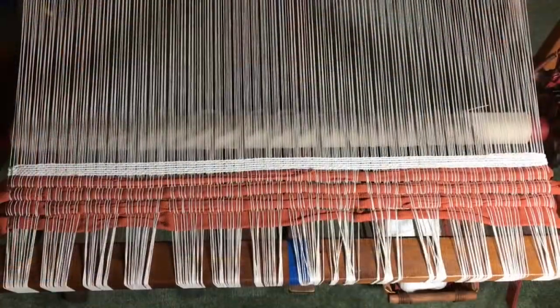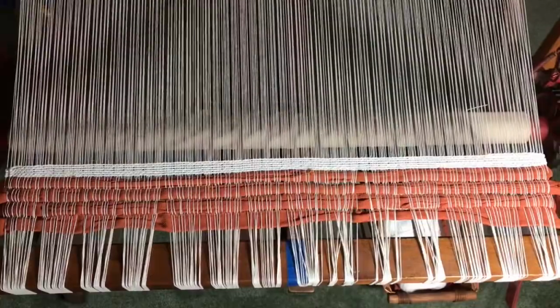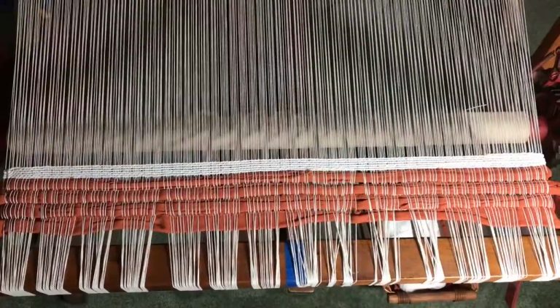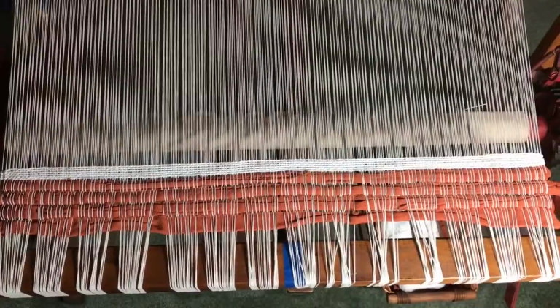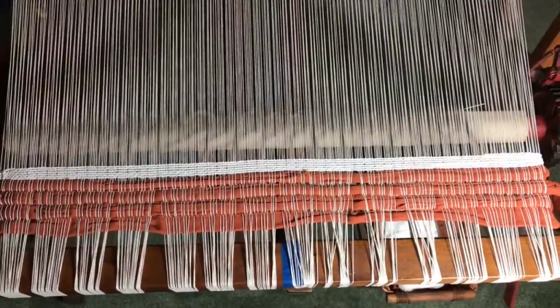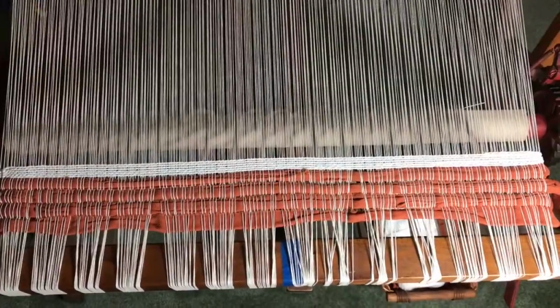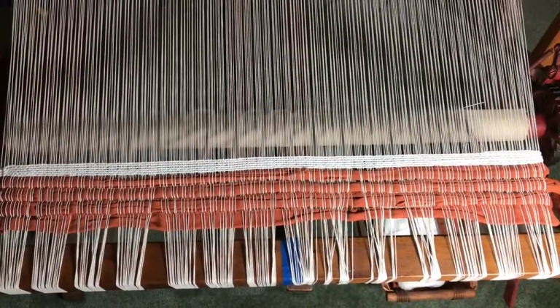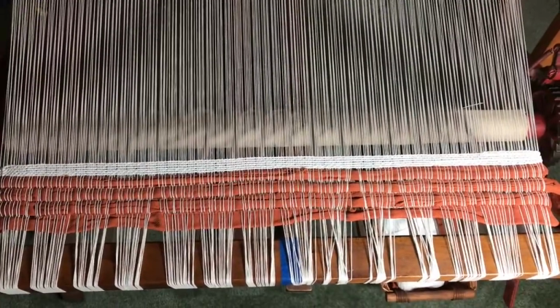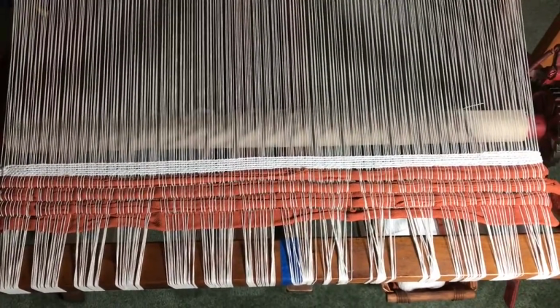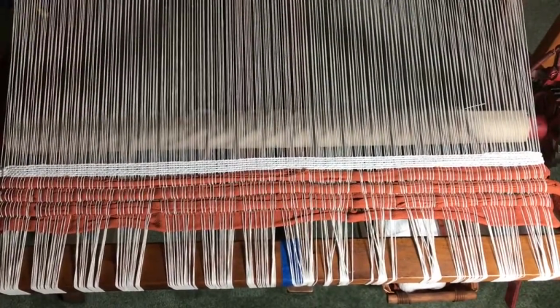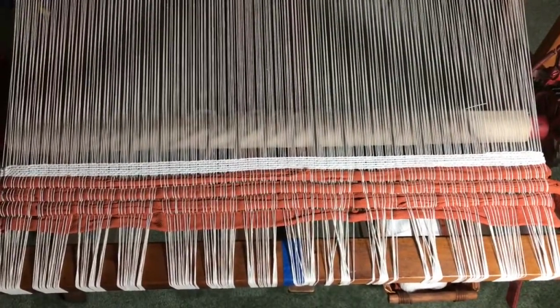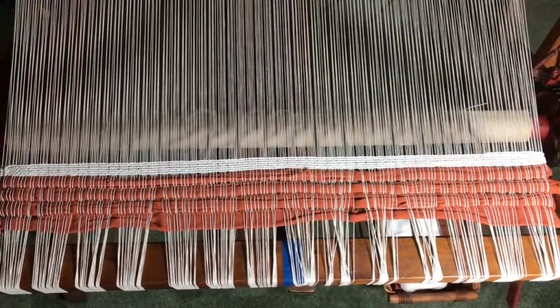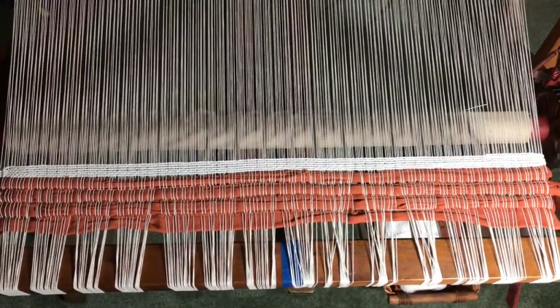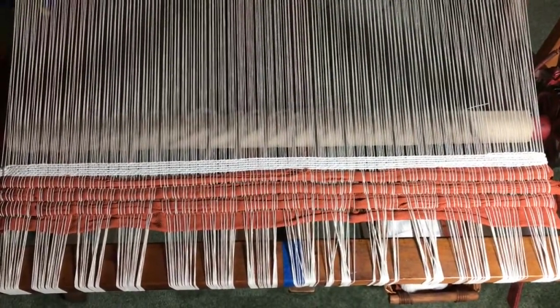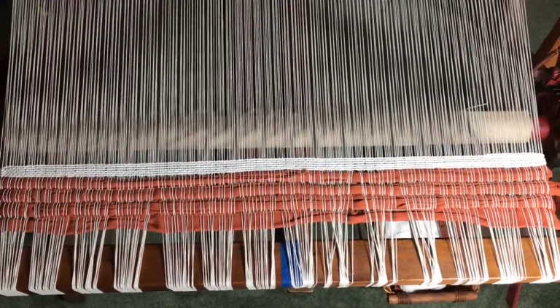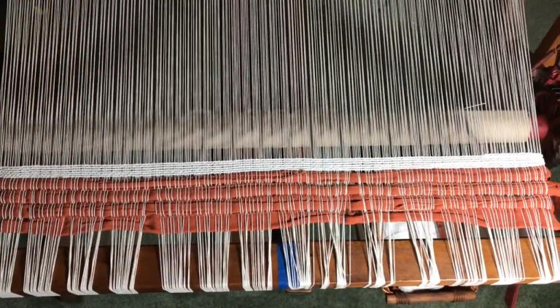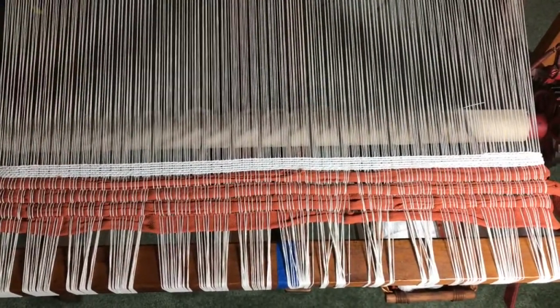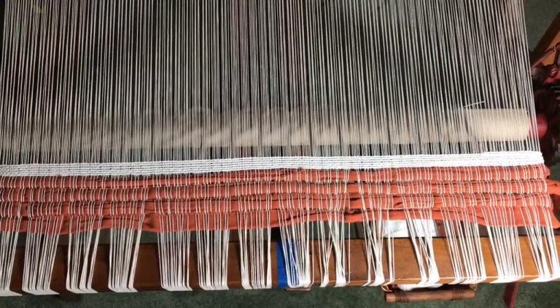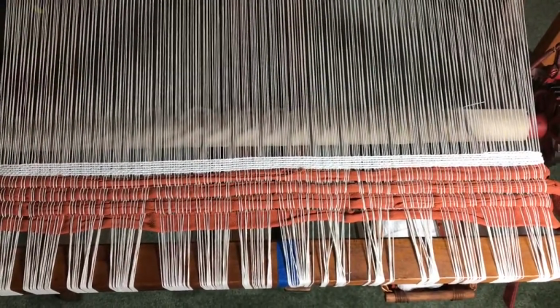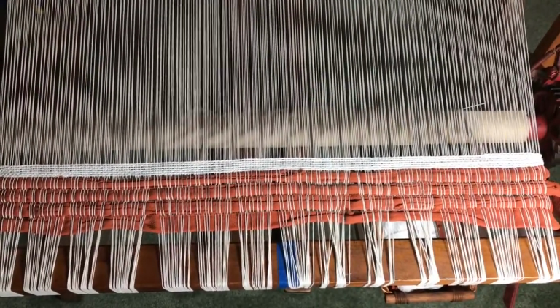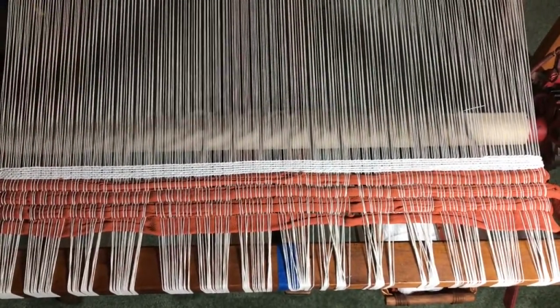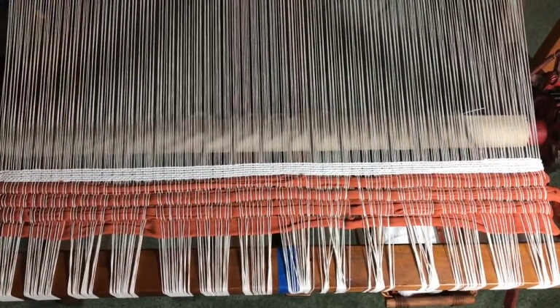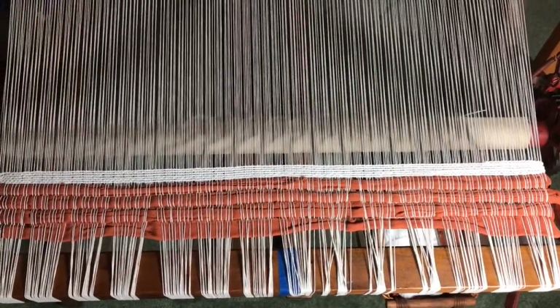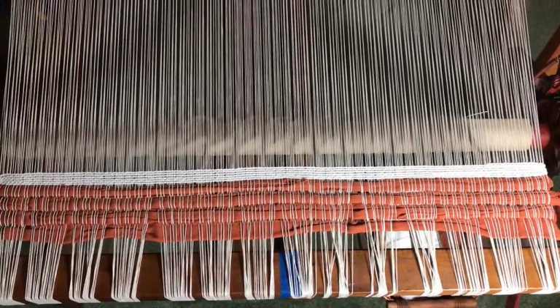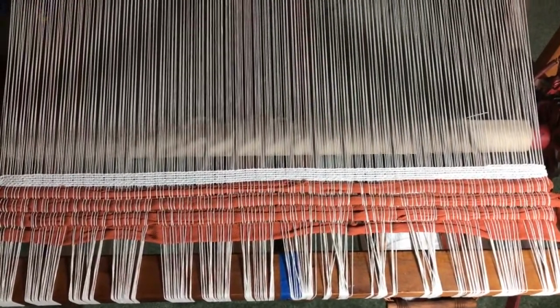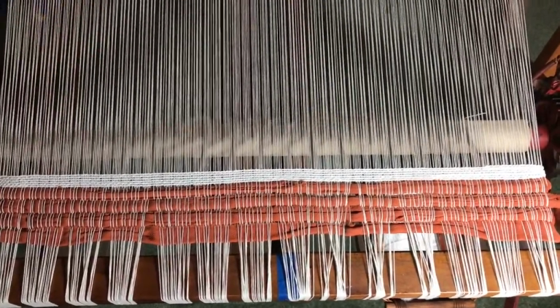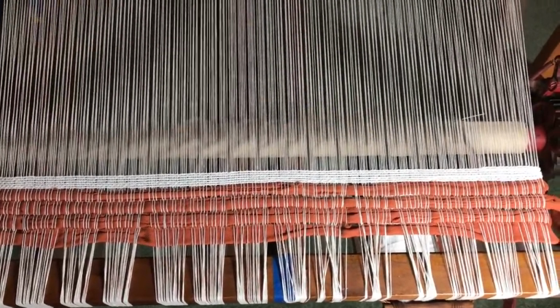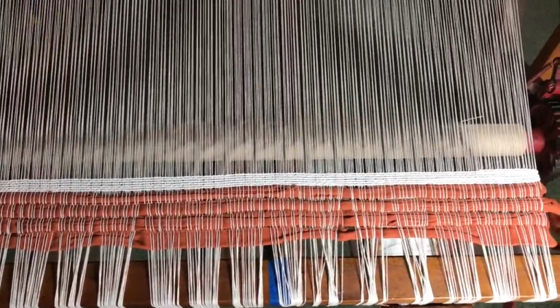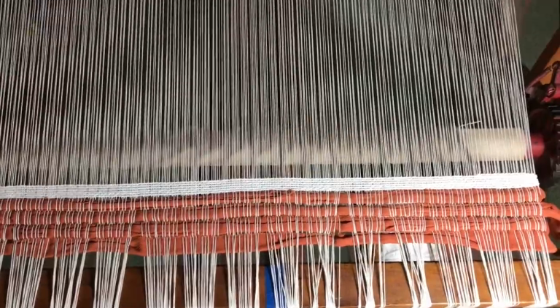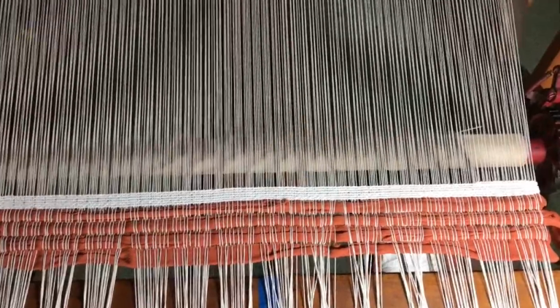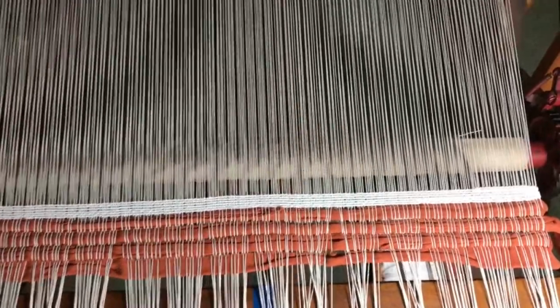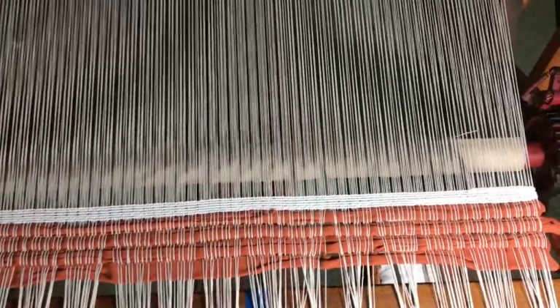The hem is done. I did six rows and here's what that looks like.